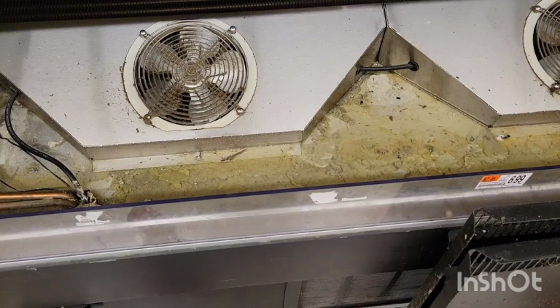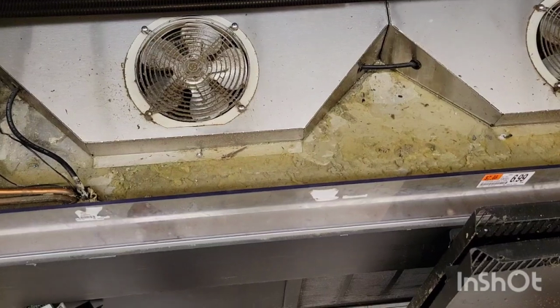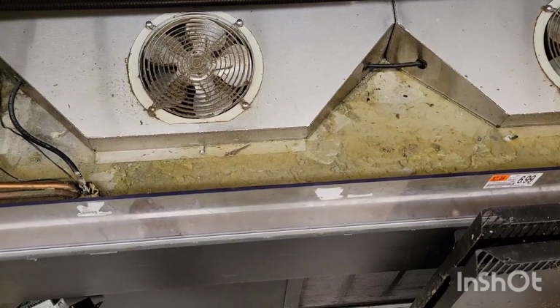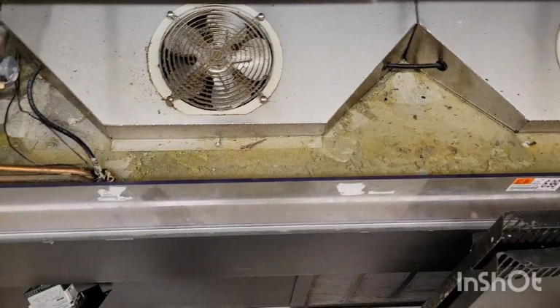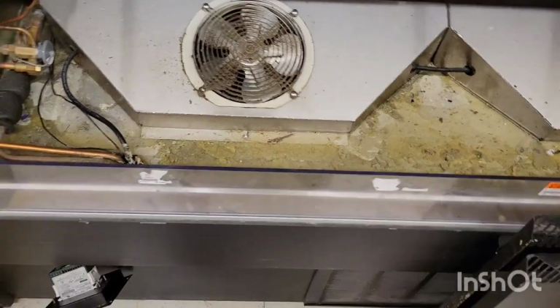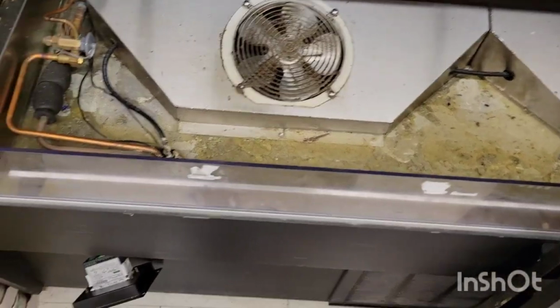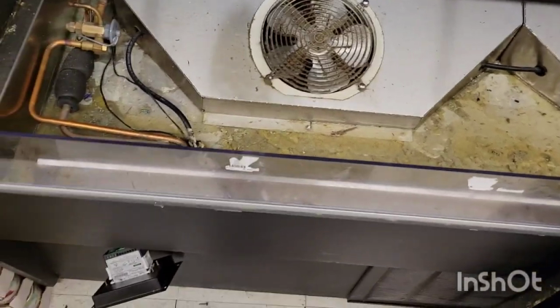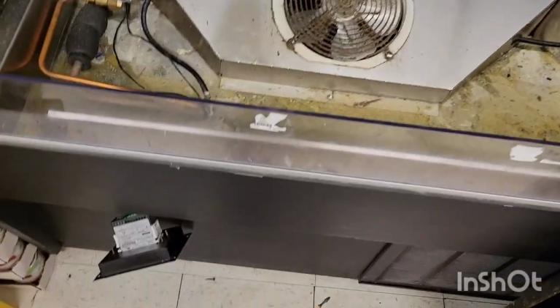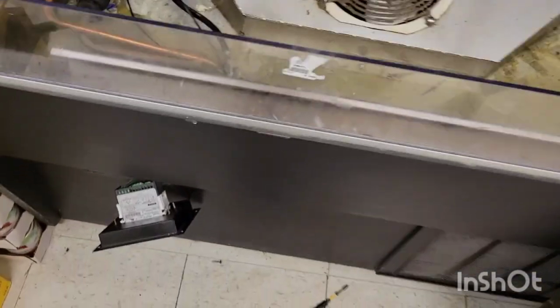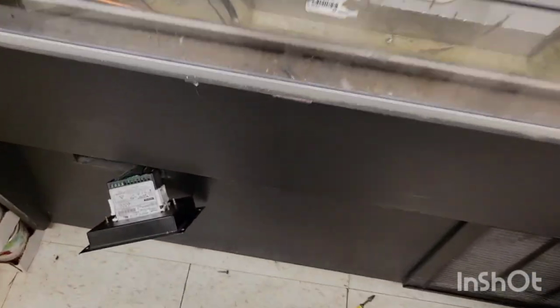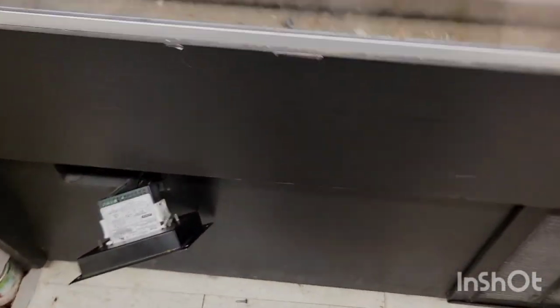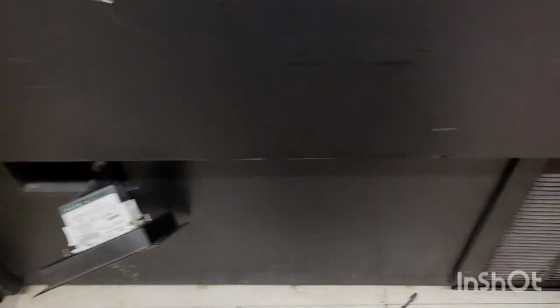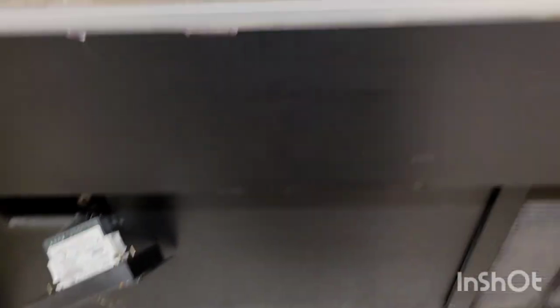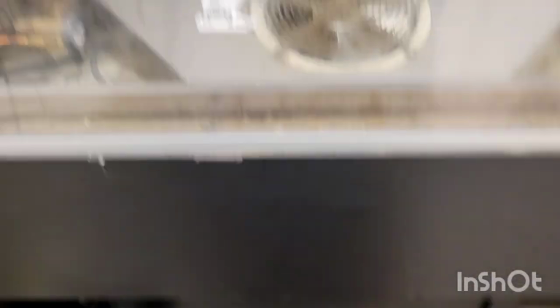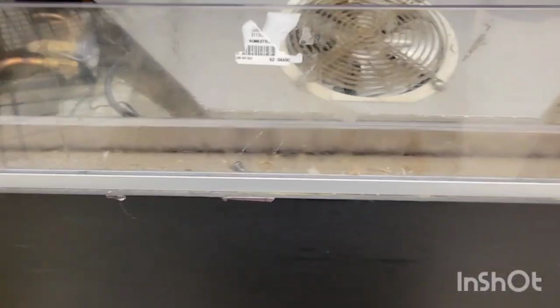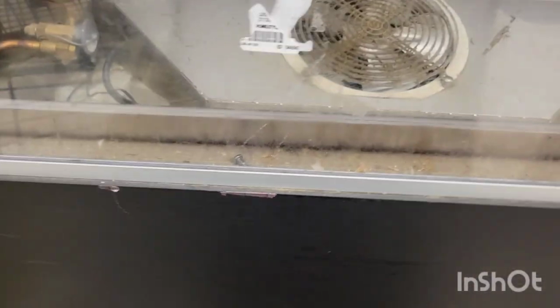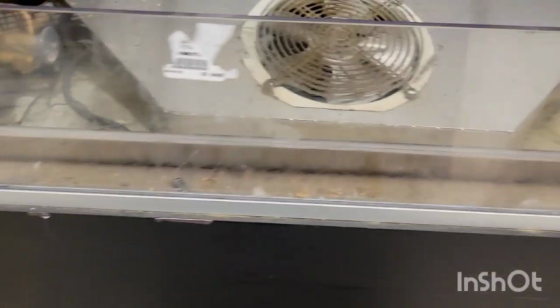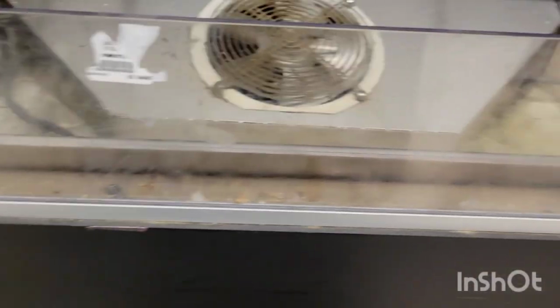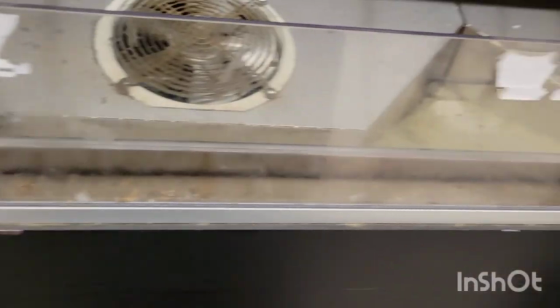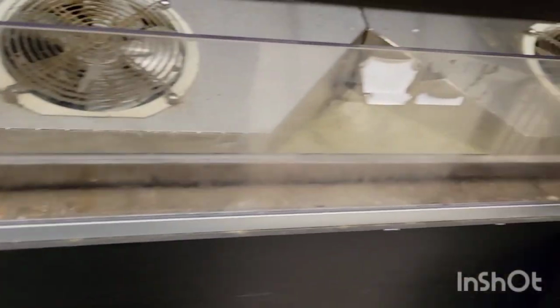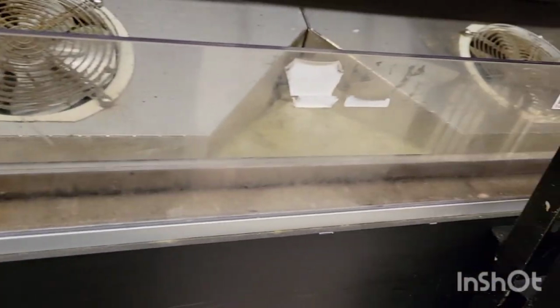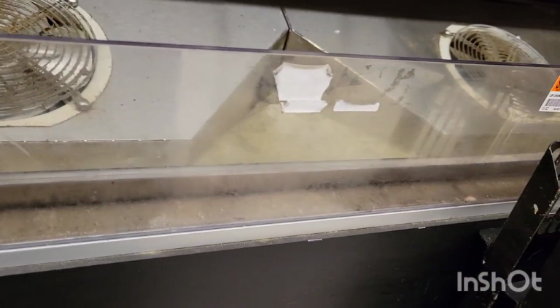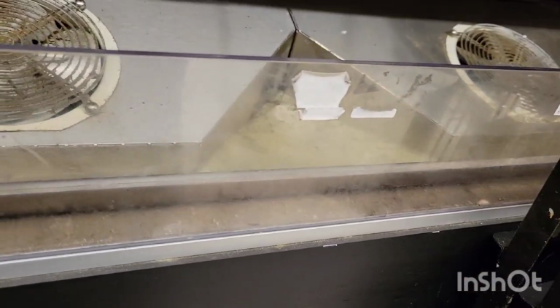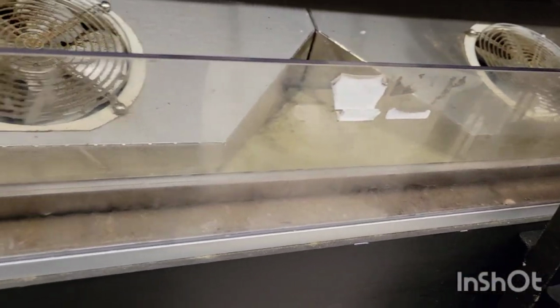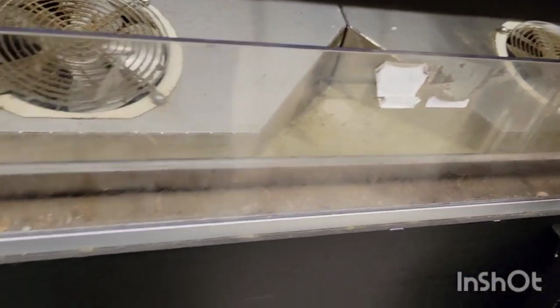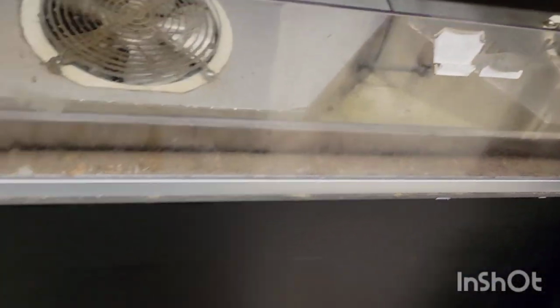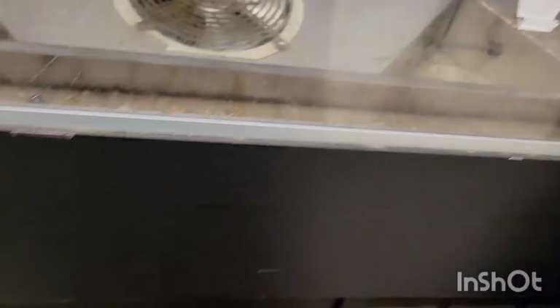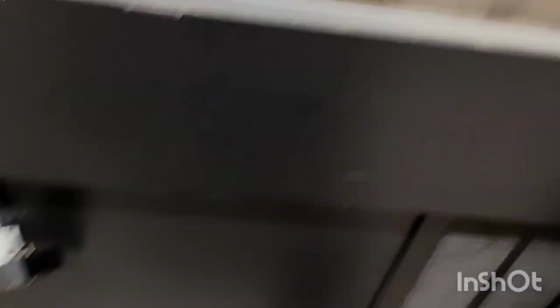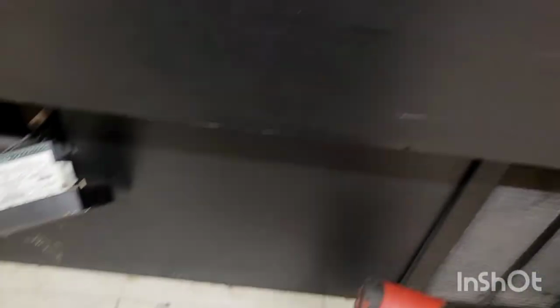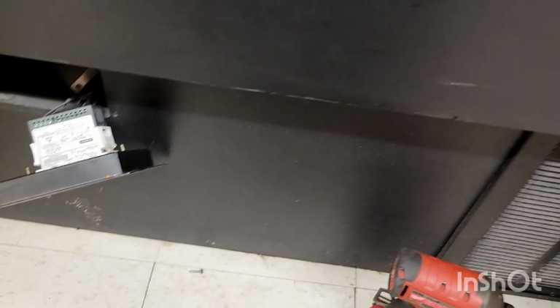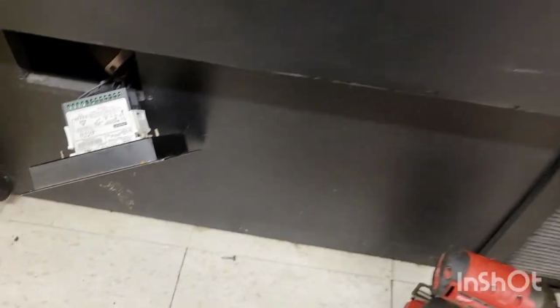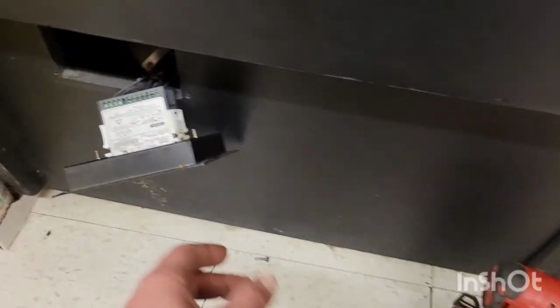Today we're going to replace and program a Dixel controller. Hopefully you'll learn a thing or two about a thing or two.